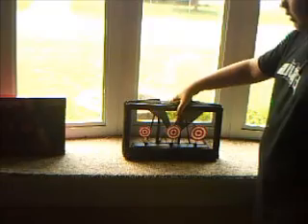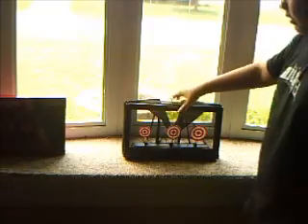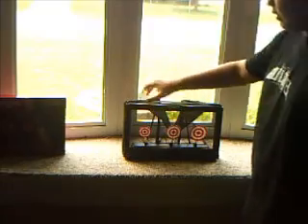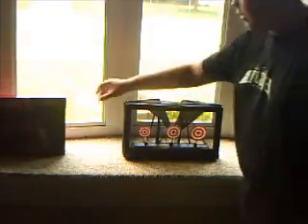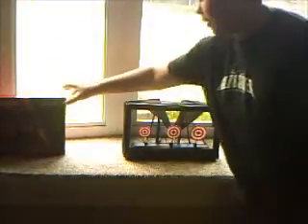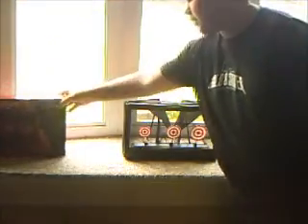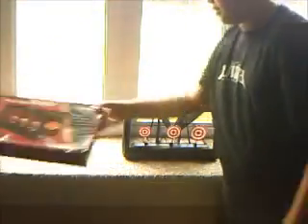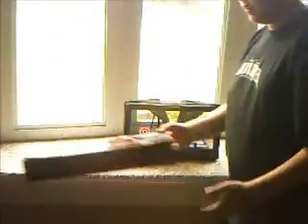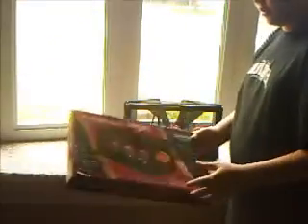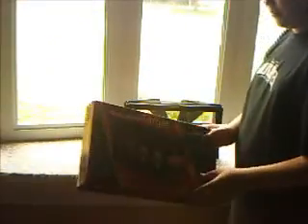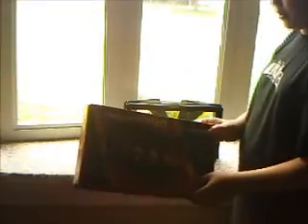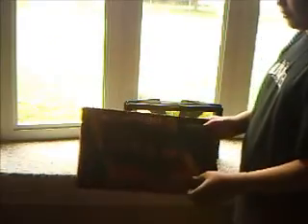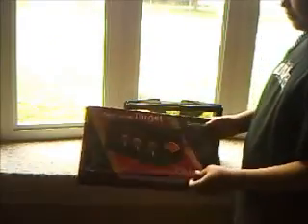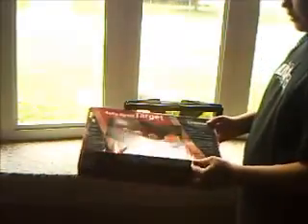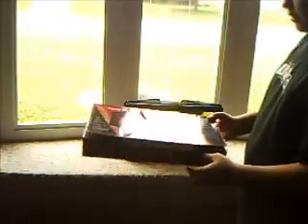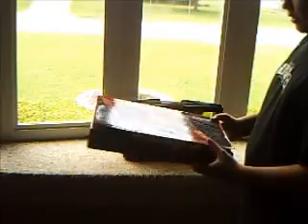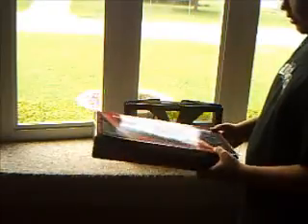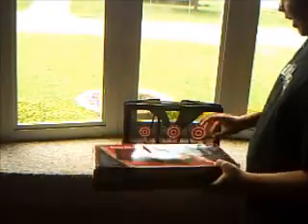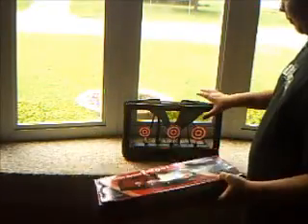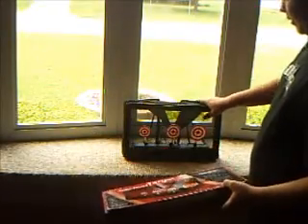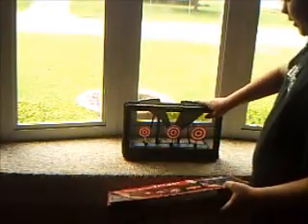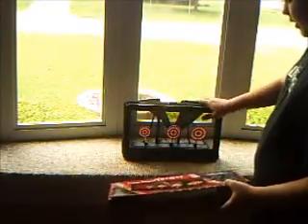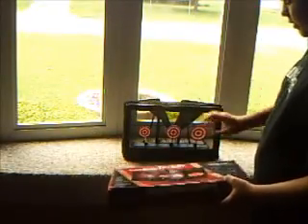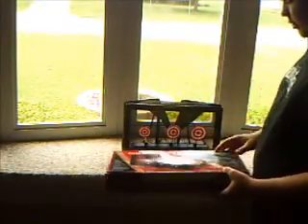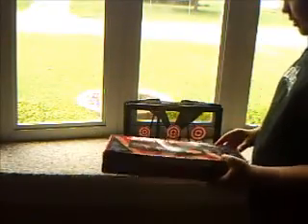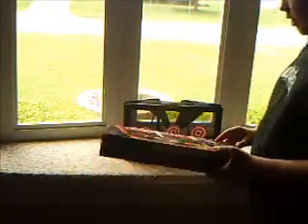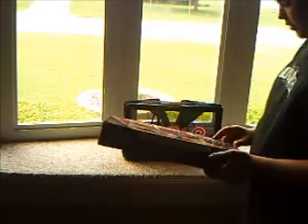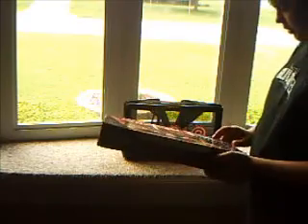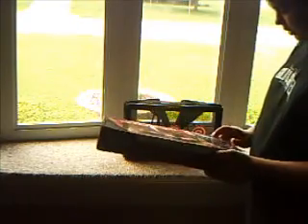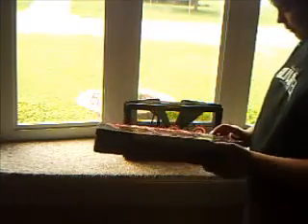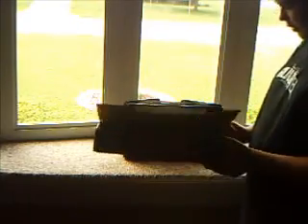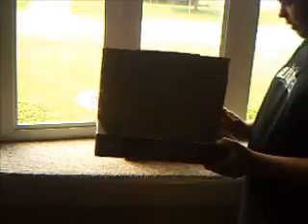The box — this is the box to it. But you had to put this thing together, which sucked. I couldn't figure it out.